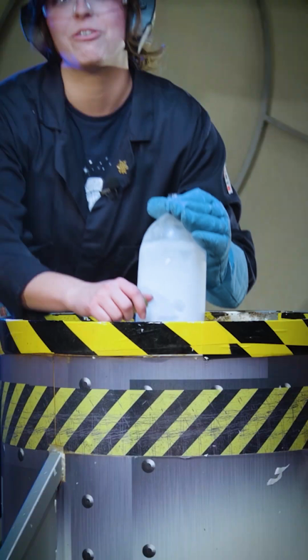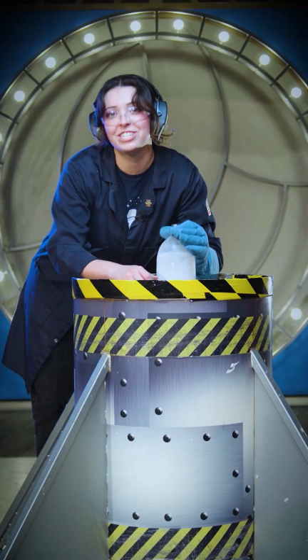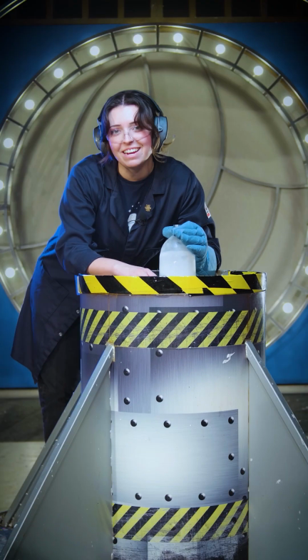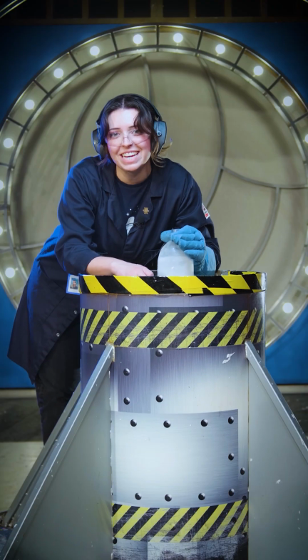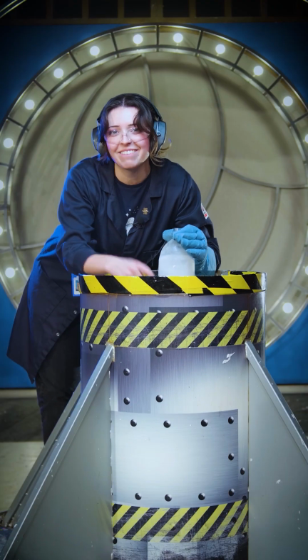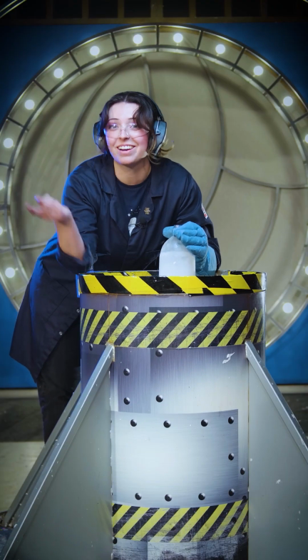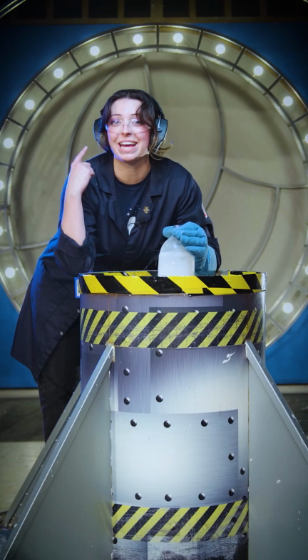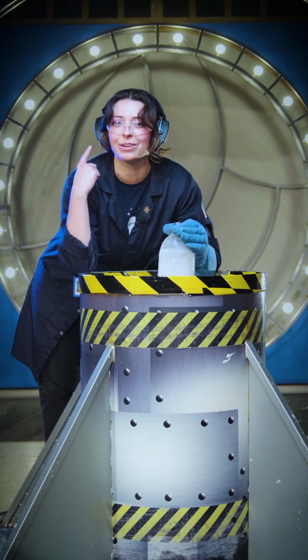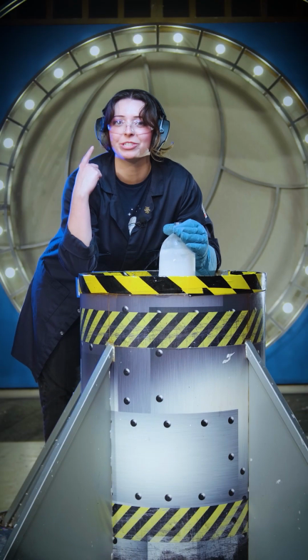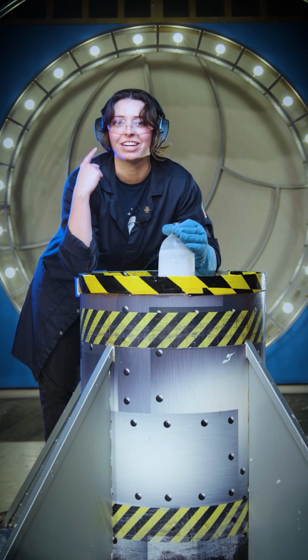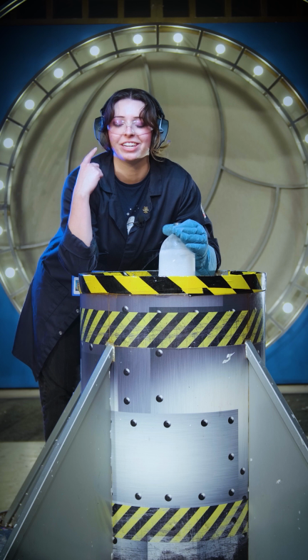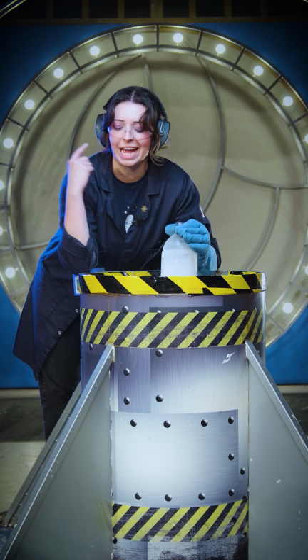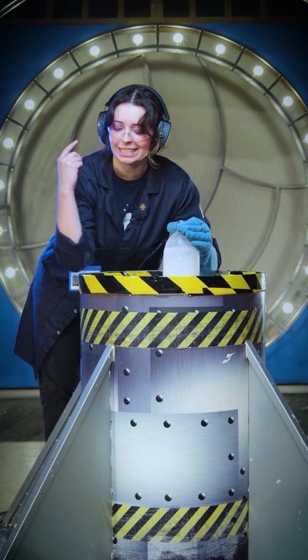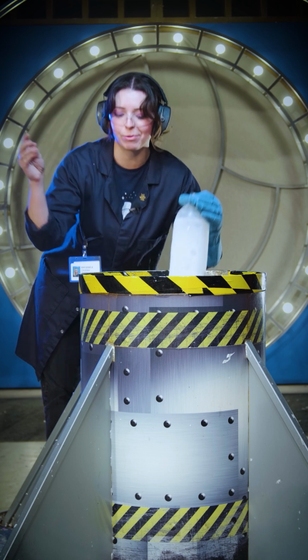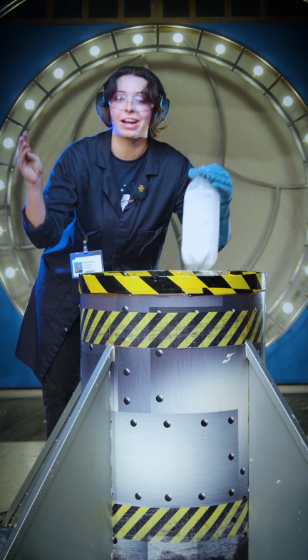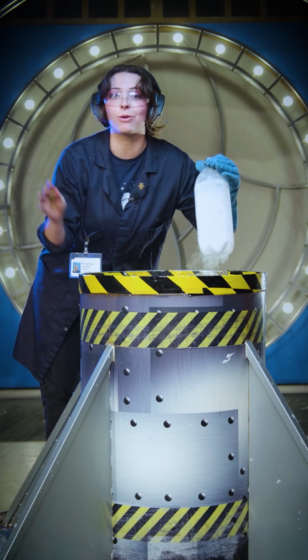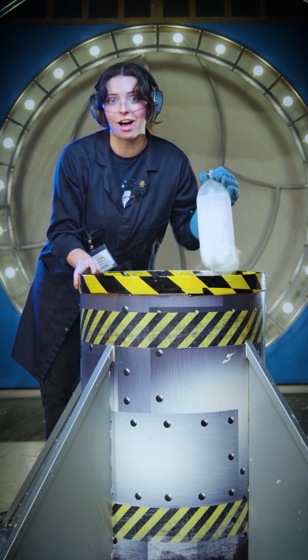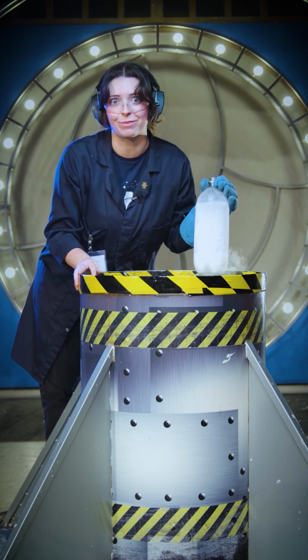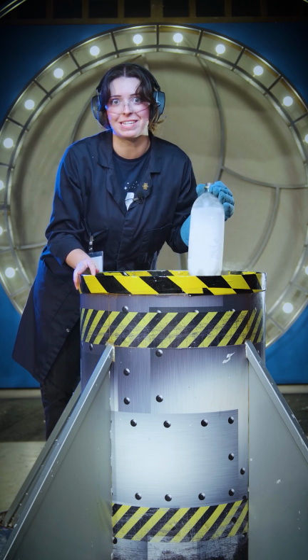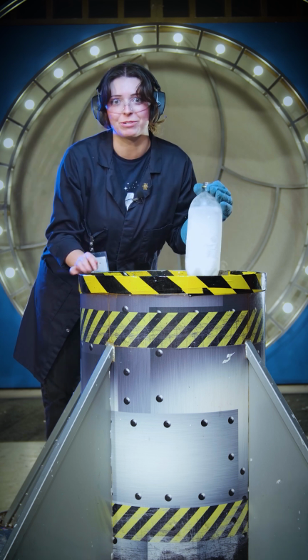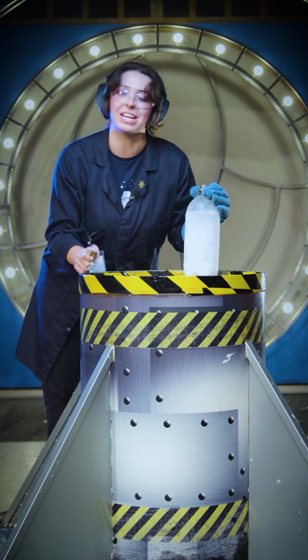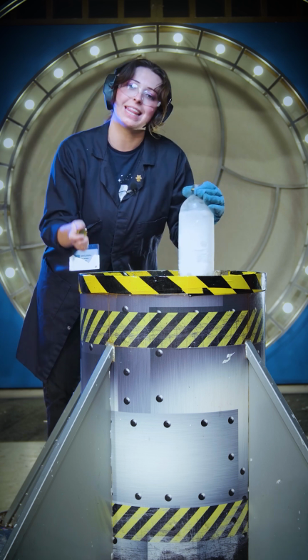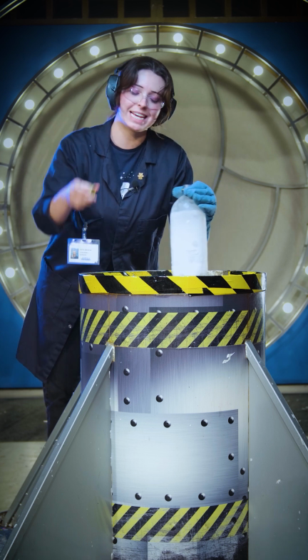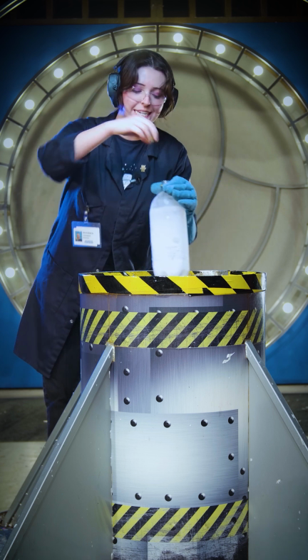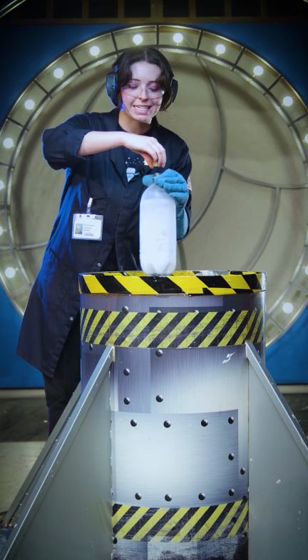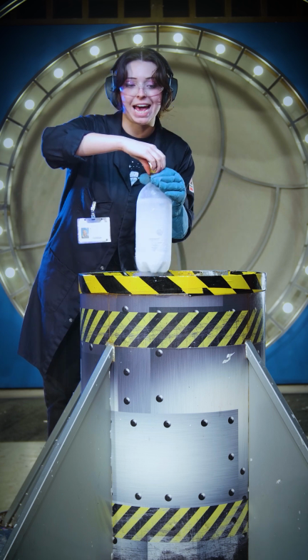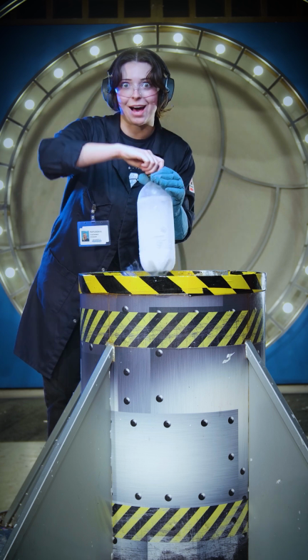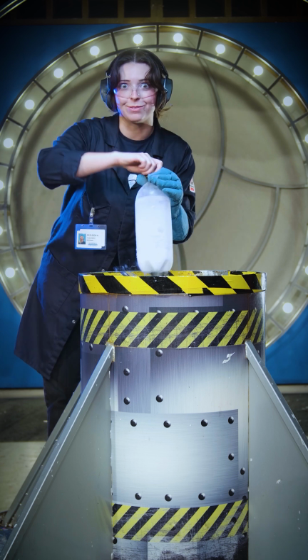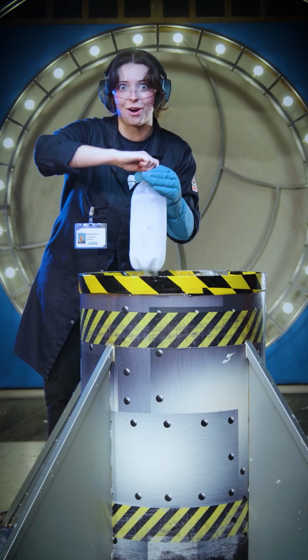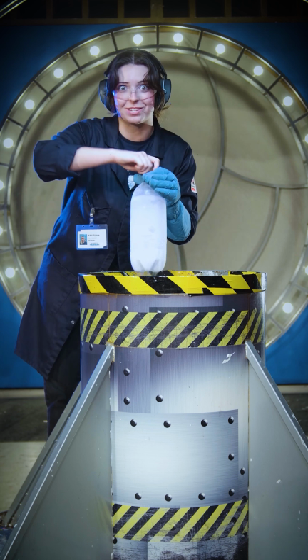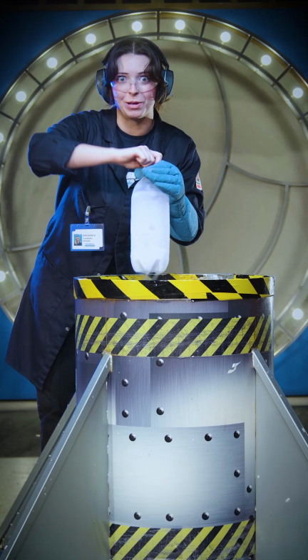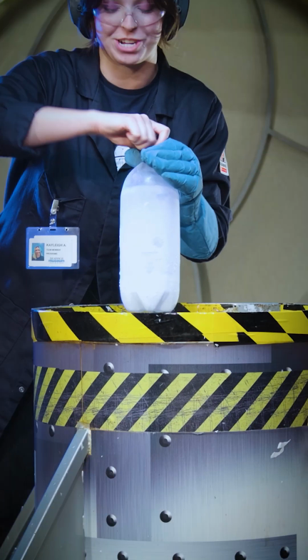For safety, I've got on my hearing protection, and I brought out our rocket receptacle. This is going to house our explosion.